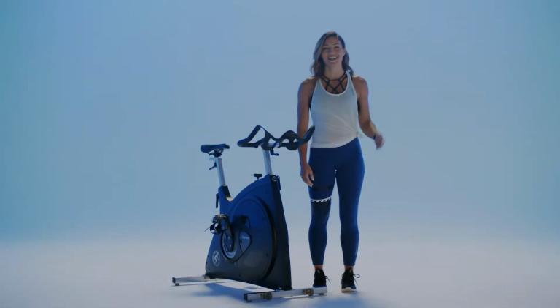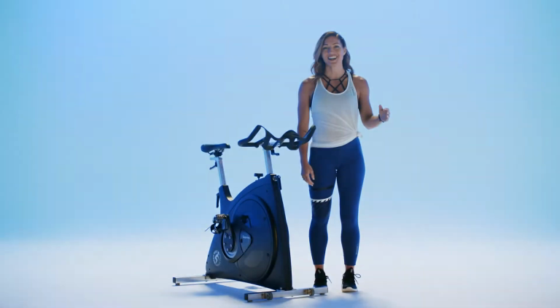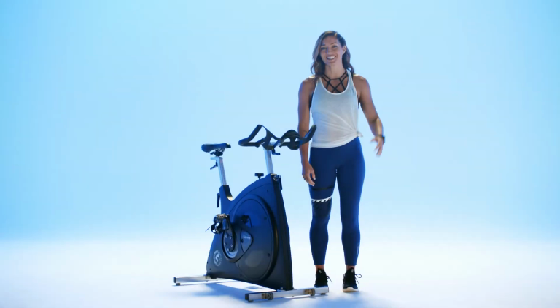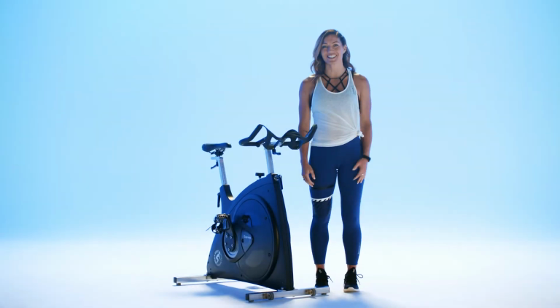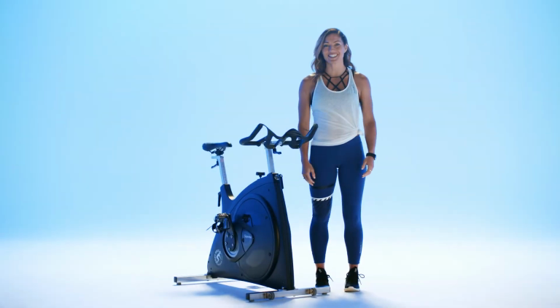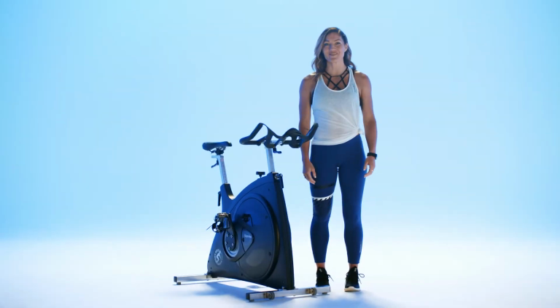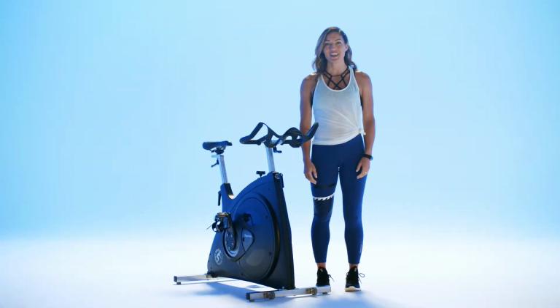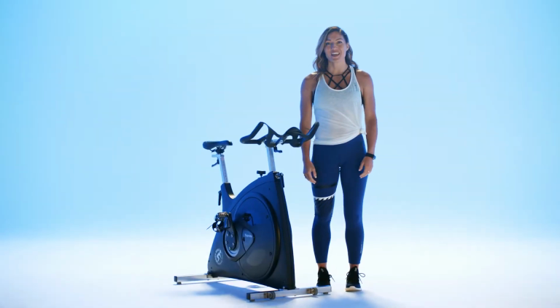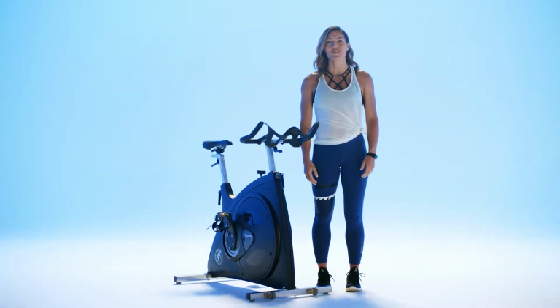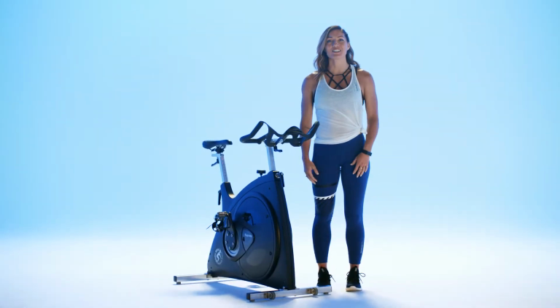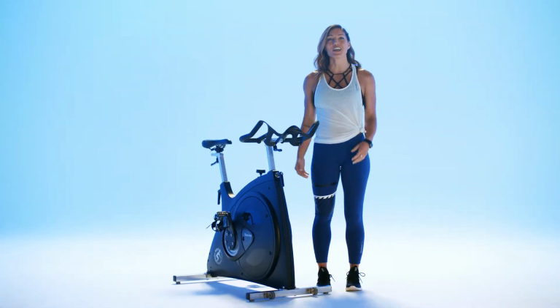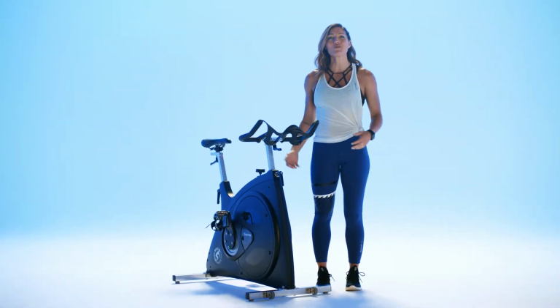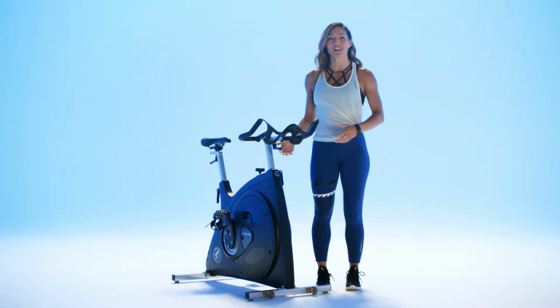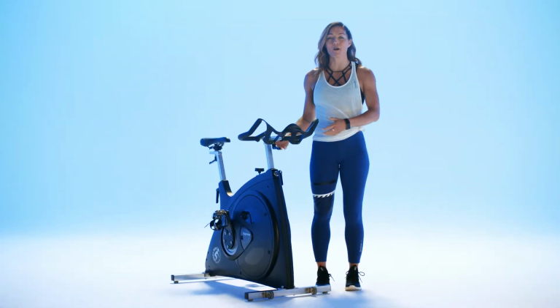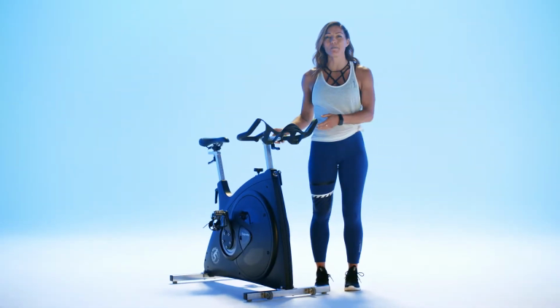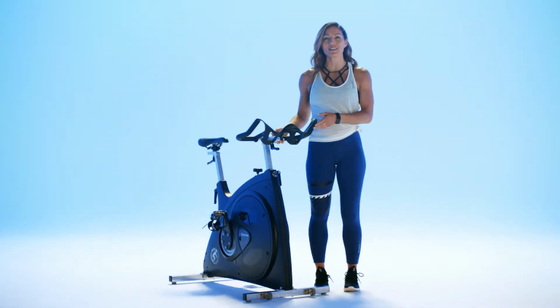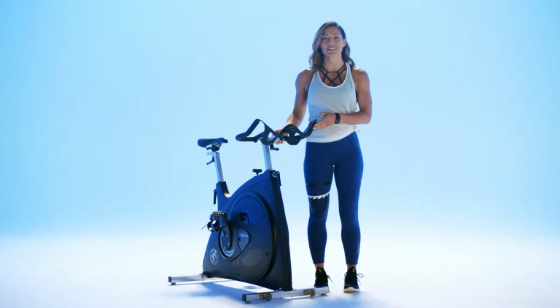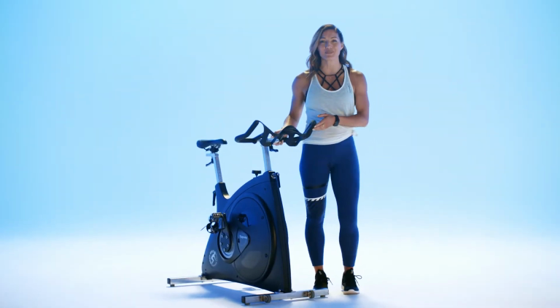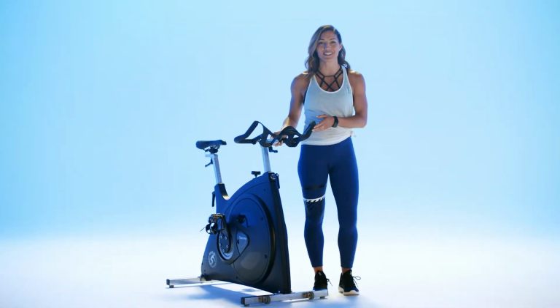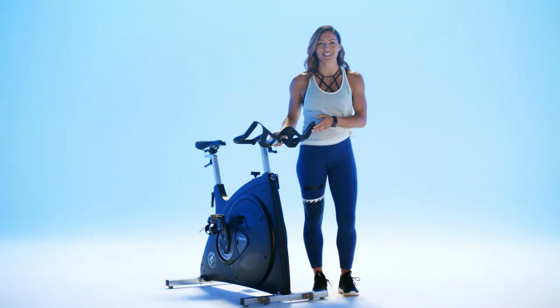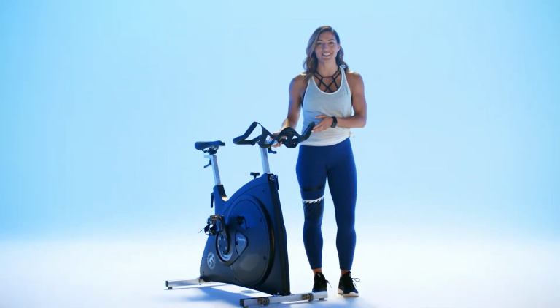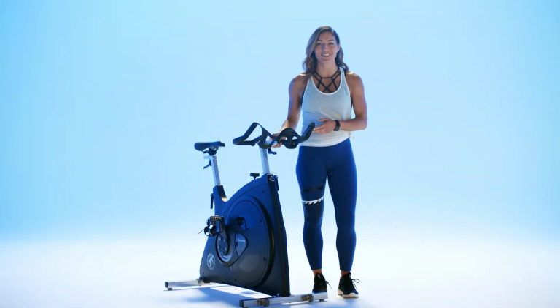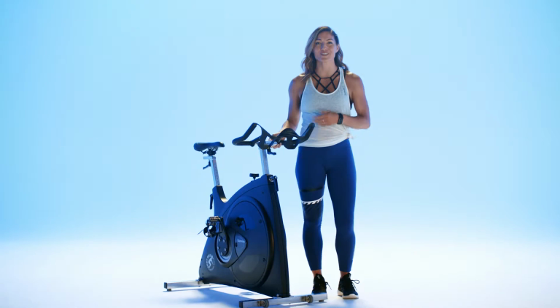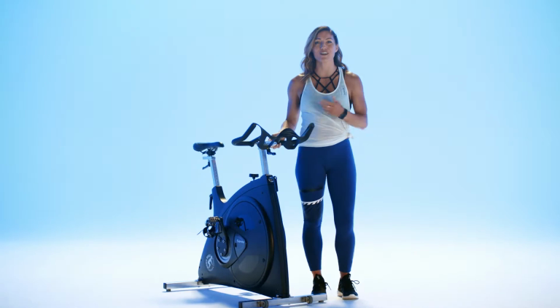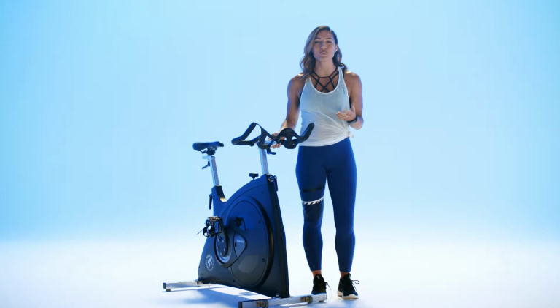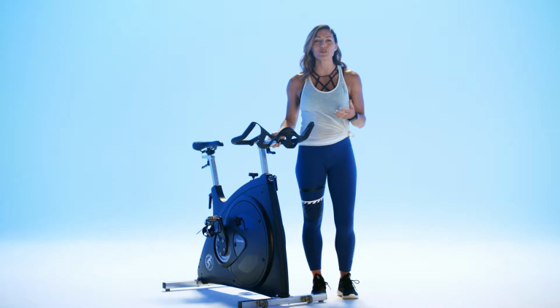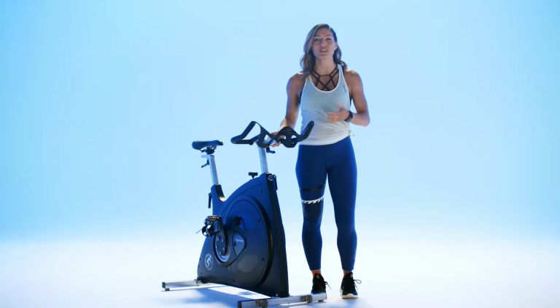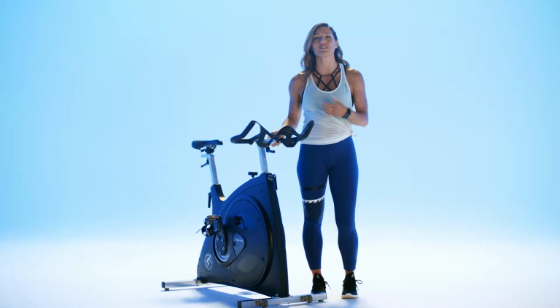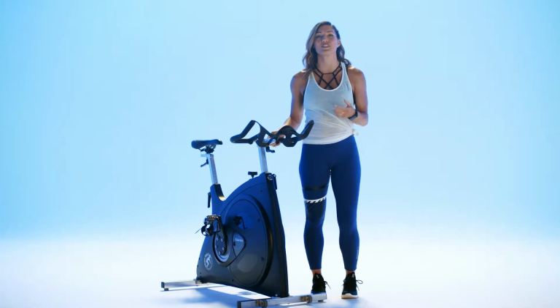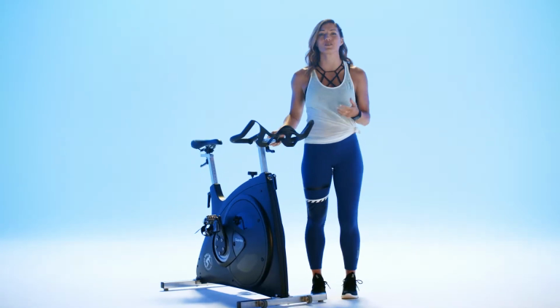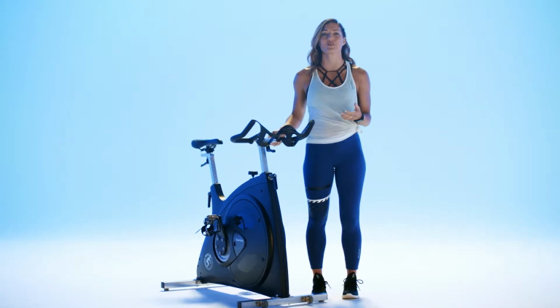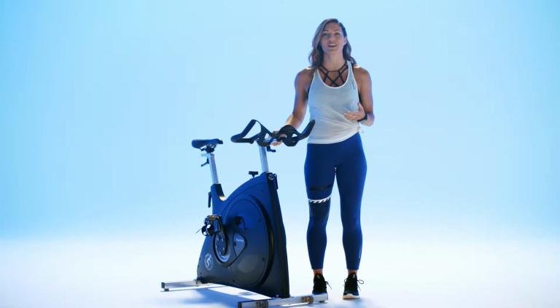Hey guys, it's Lyssa, and for a cycle workout, bike setup is key so that you're comfortable and you can enjoy the ride.